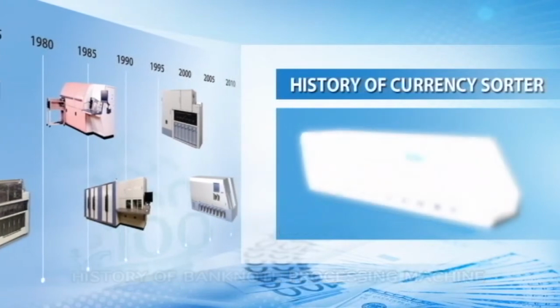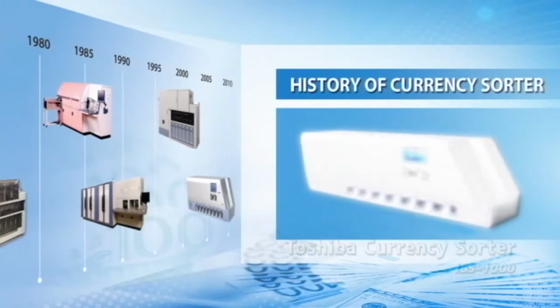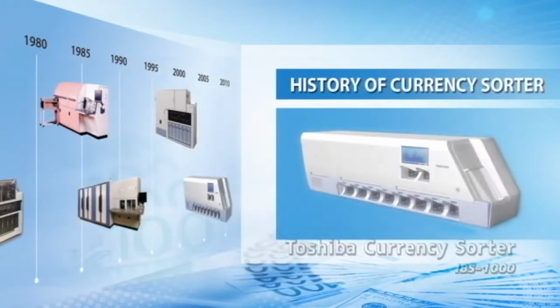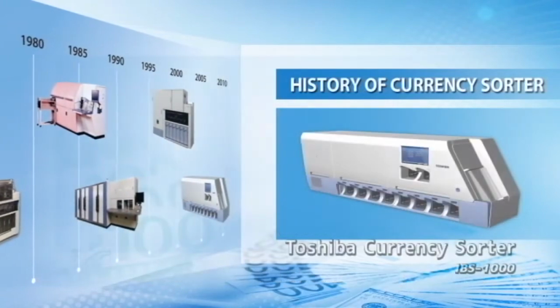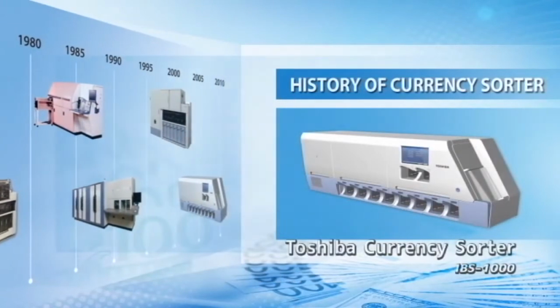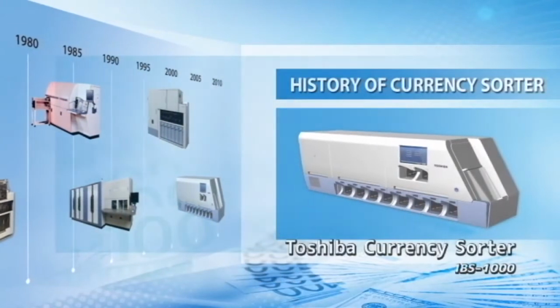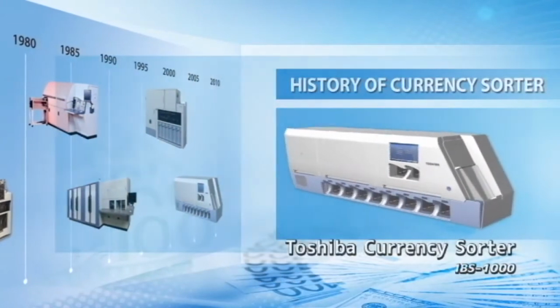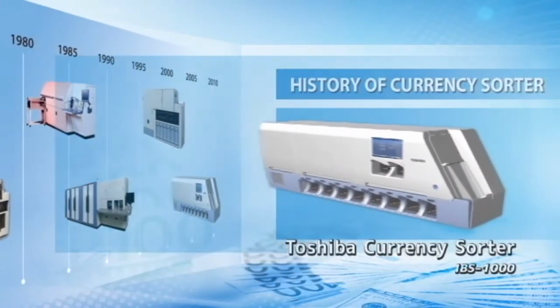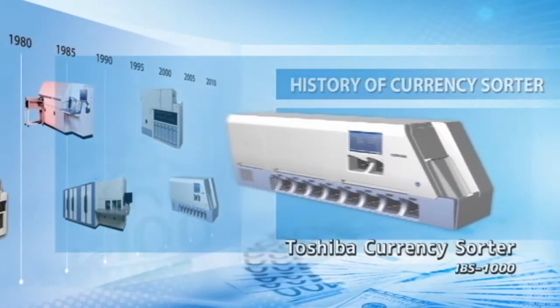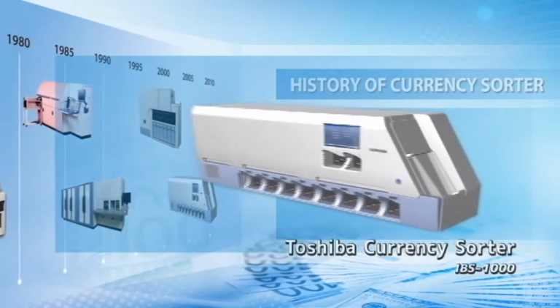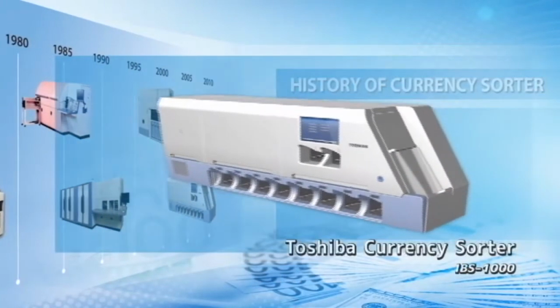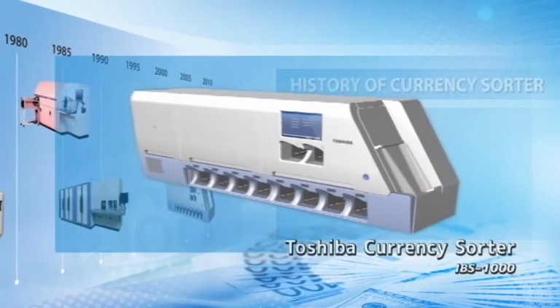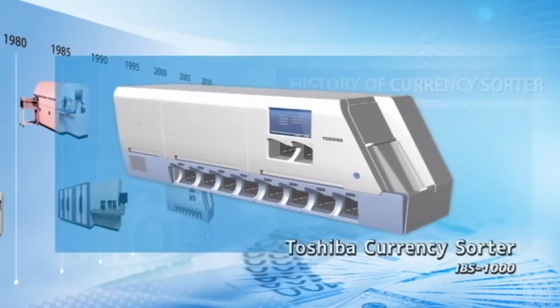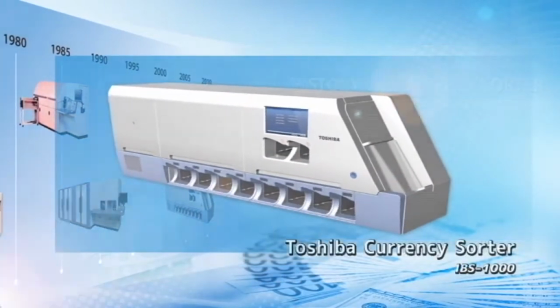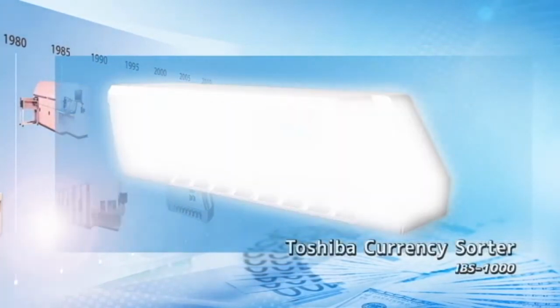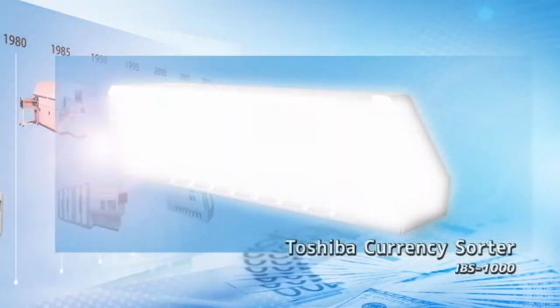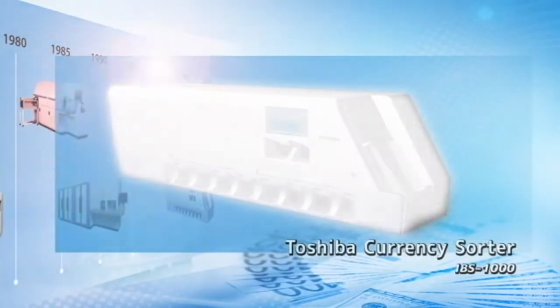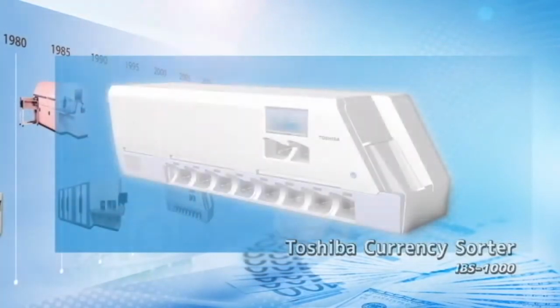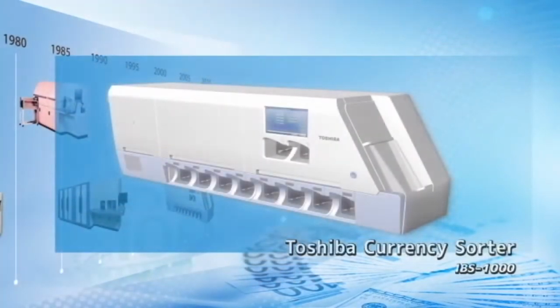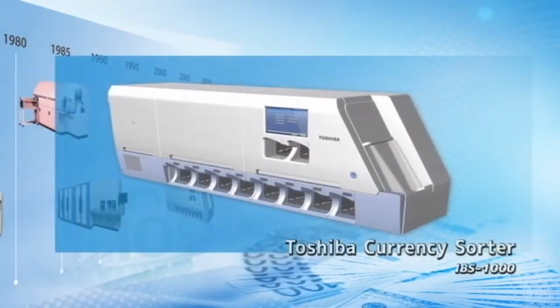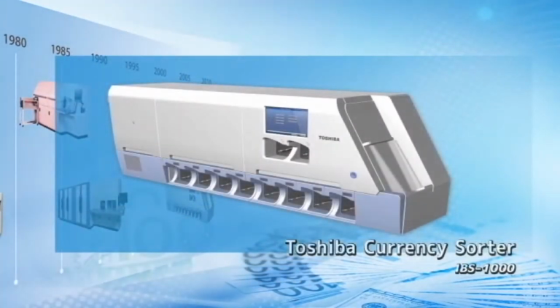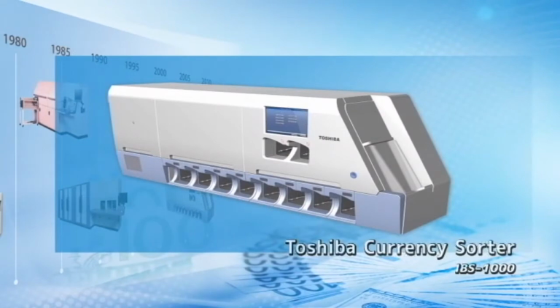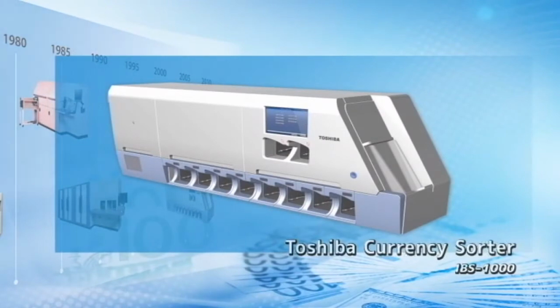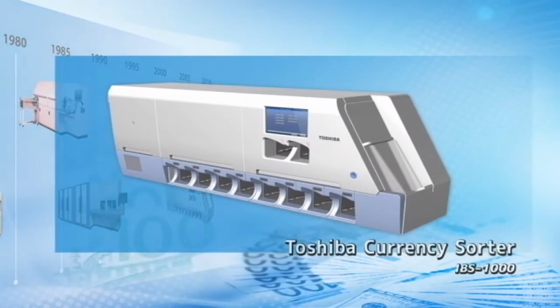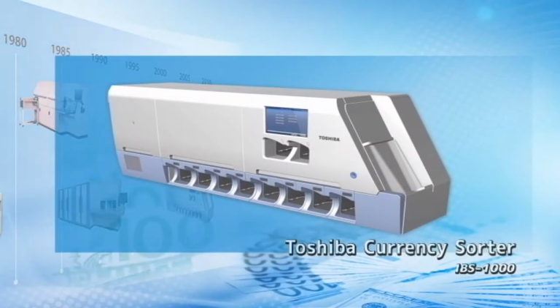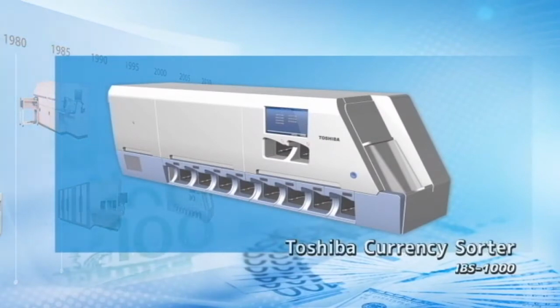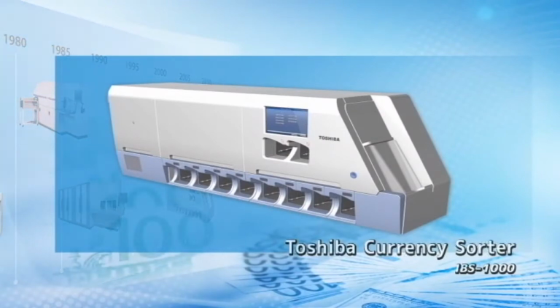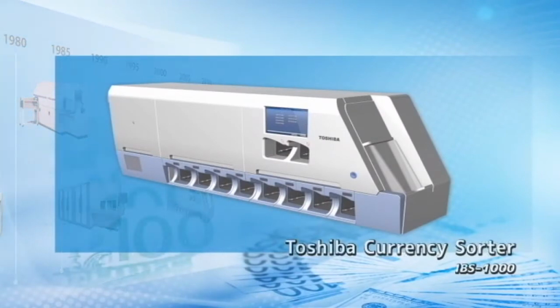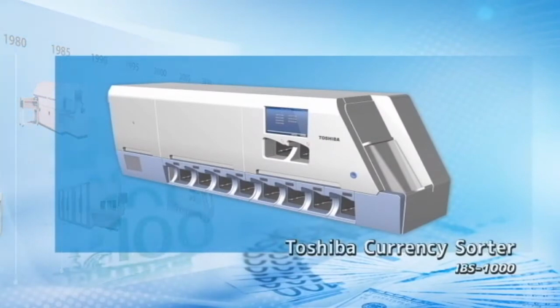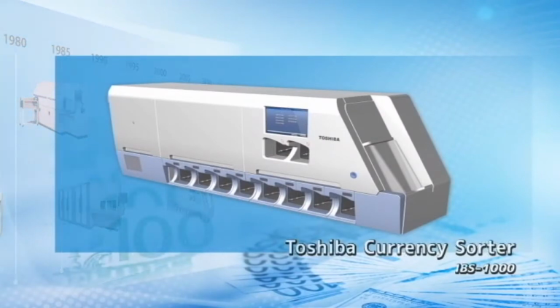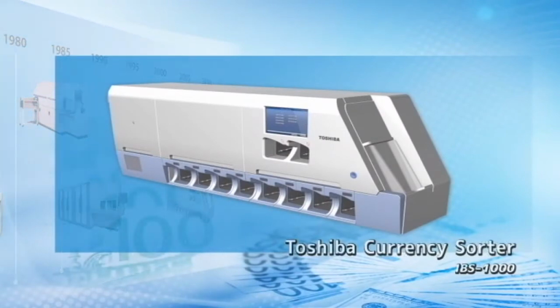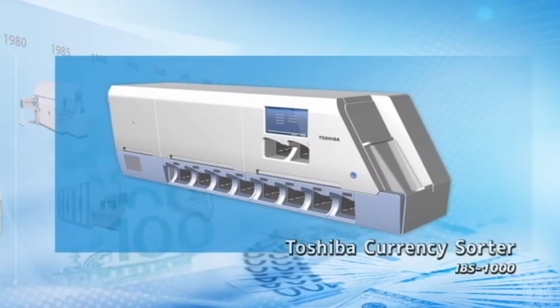And now, we are proud to present our next generation Toshiba currency sorter, the IBS-1000.